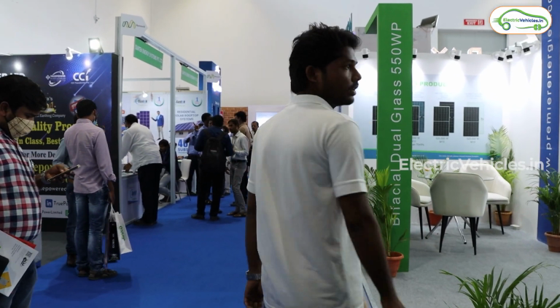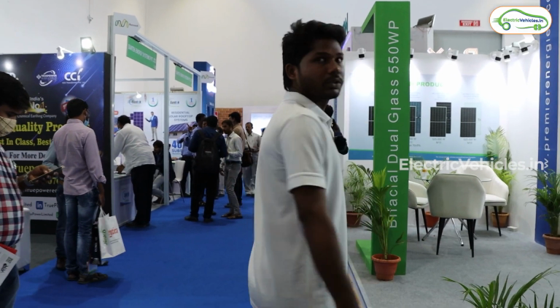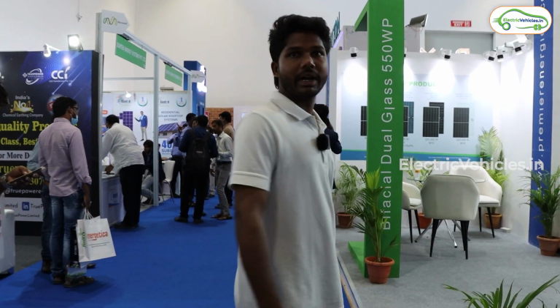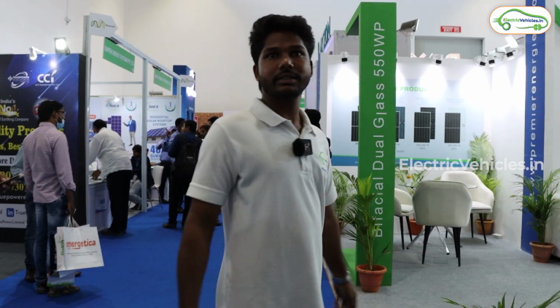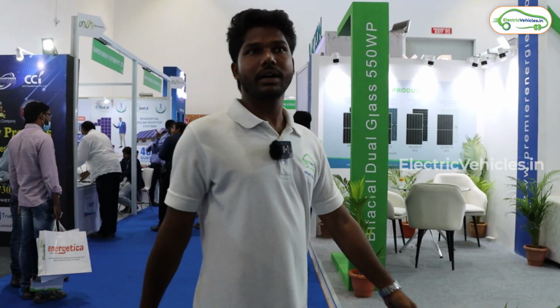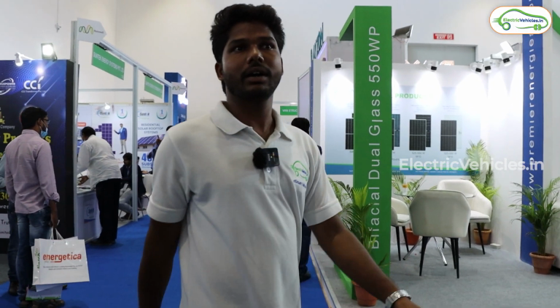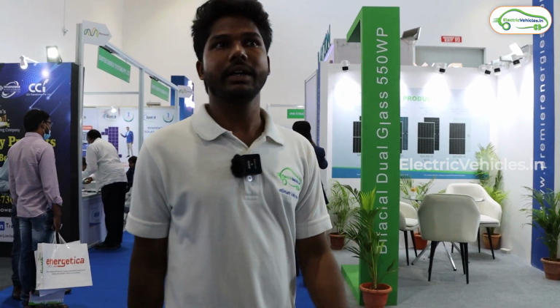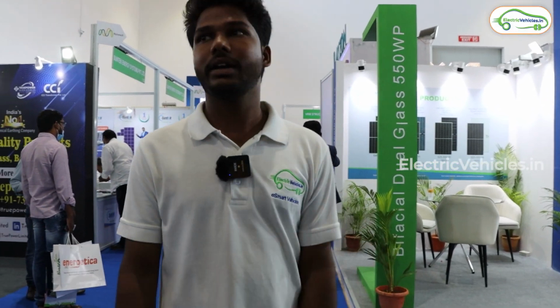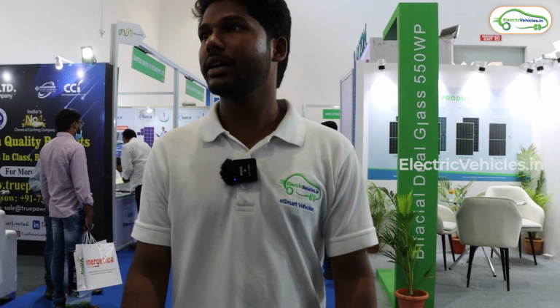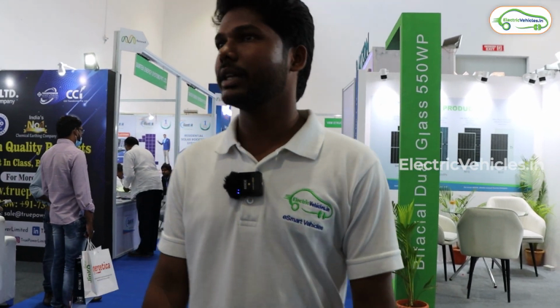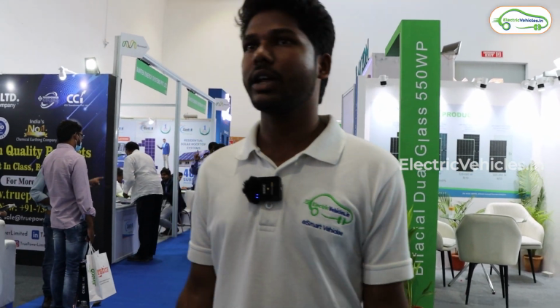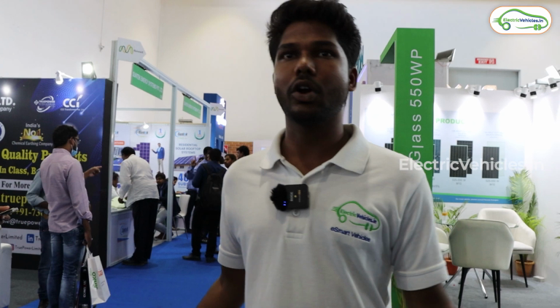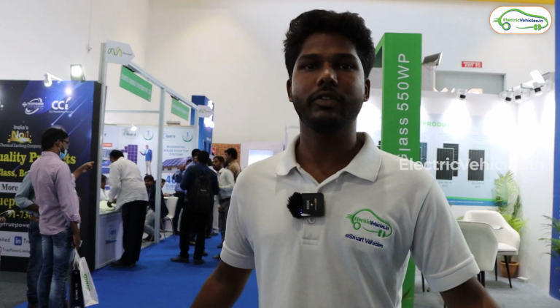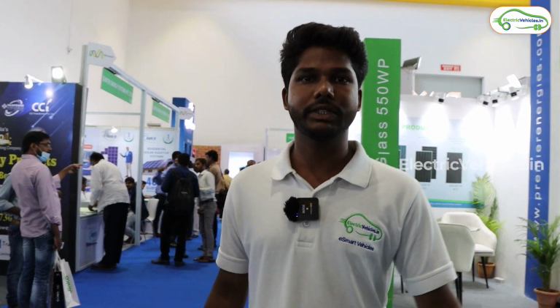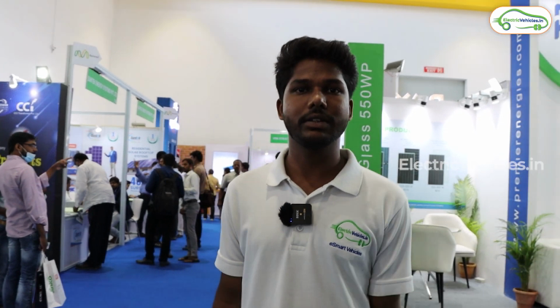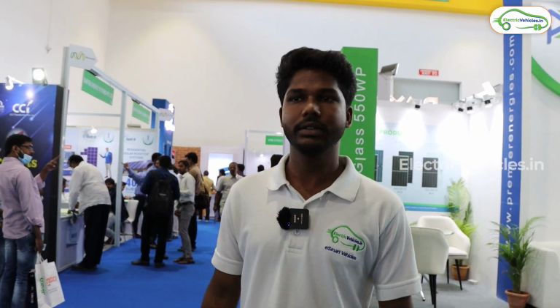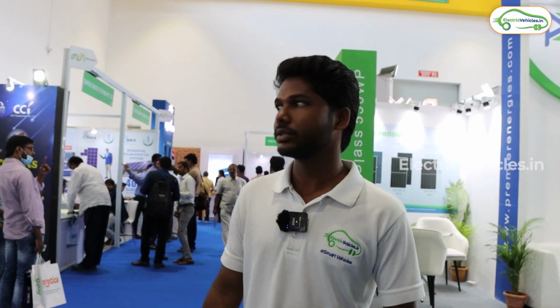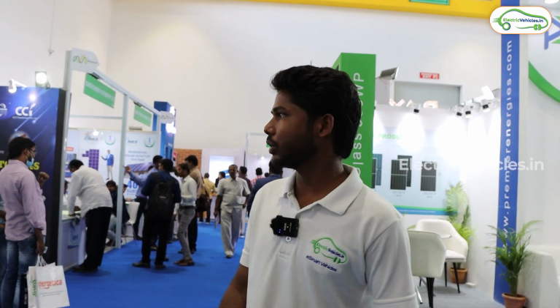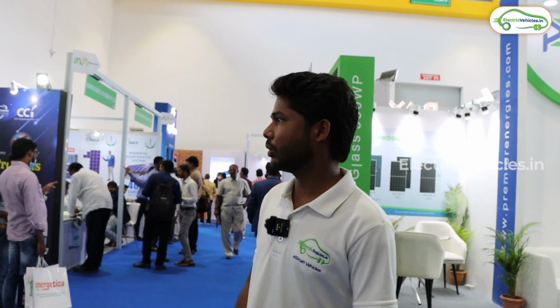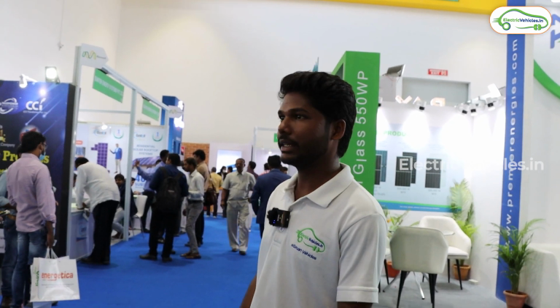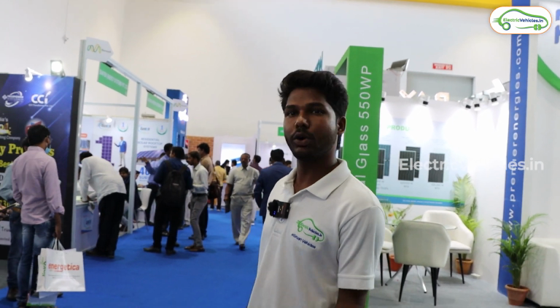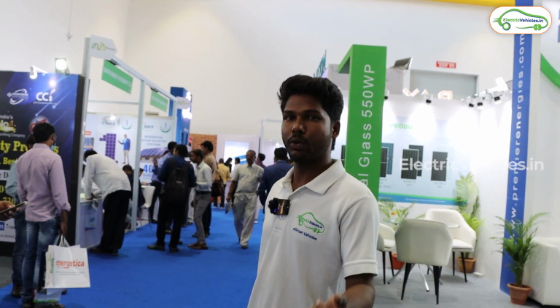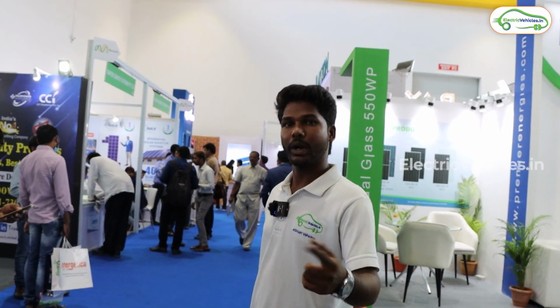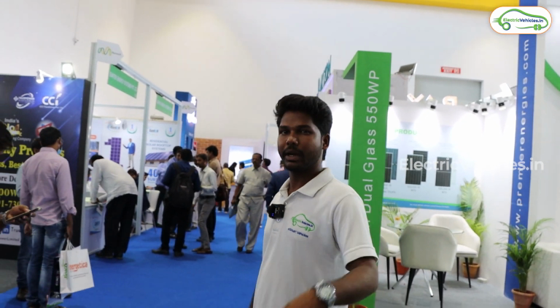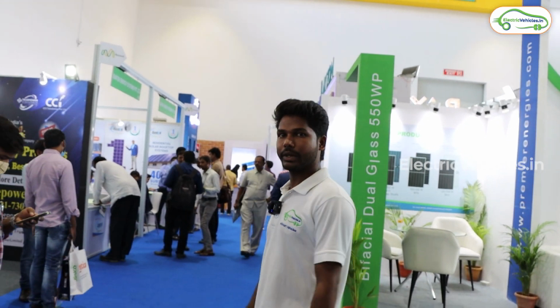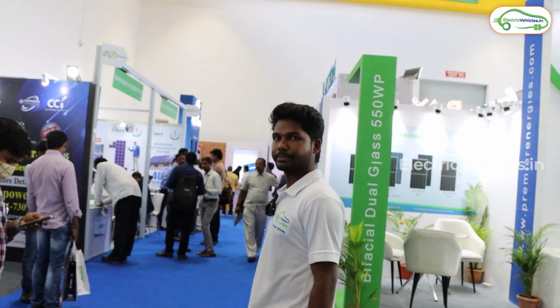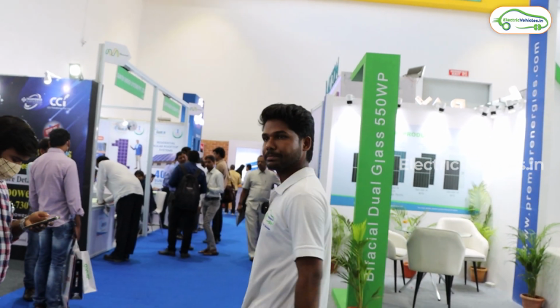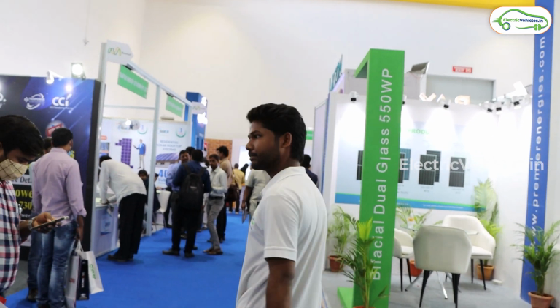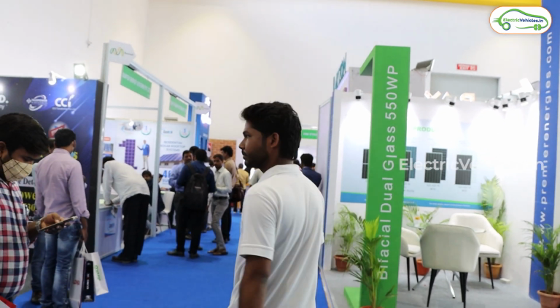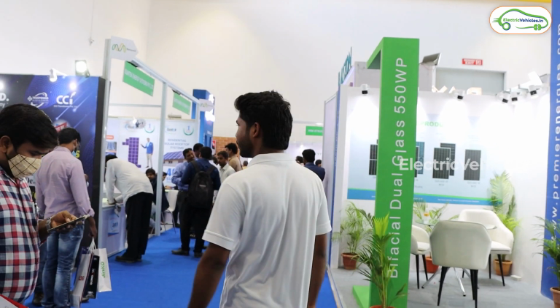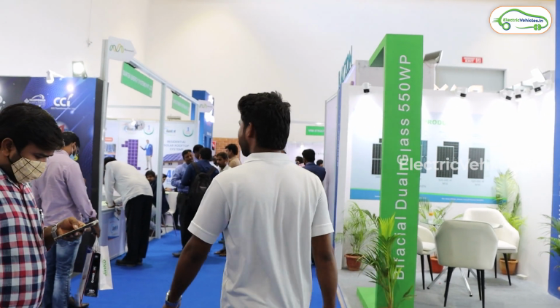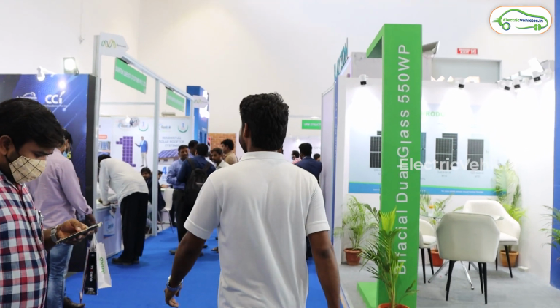So guys, here there are a lot of stalls. So let's go one by one. Come with me.